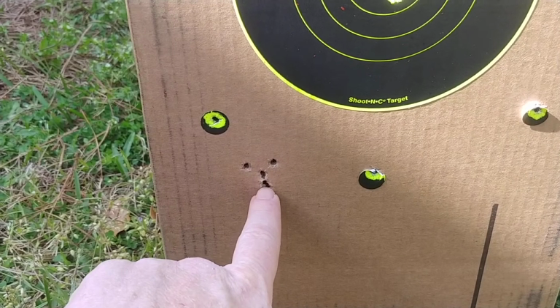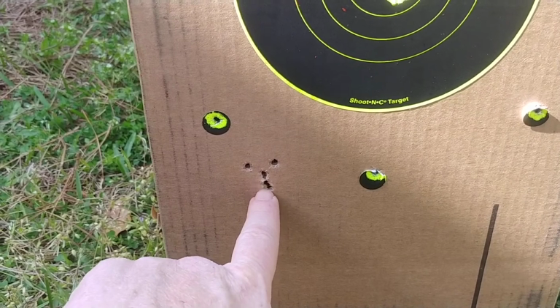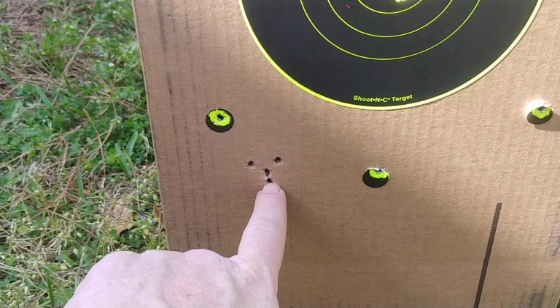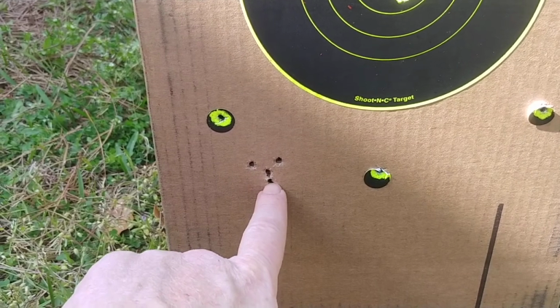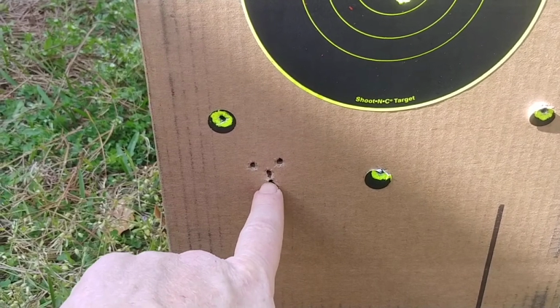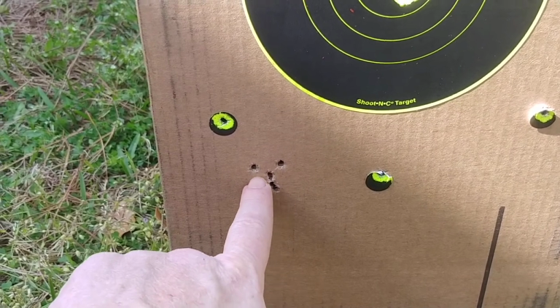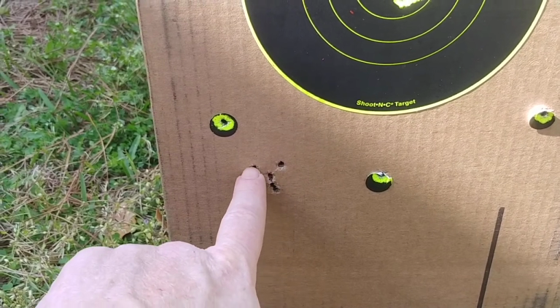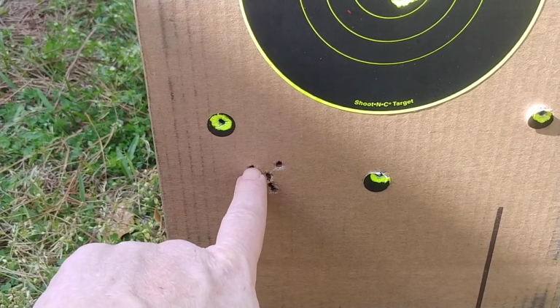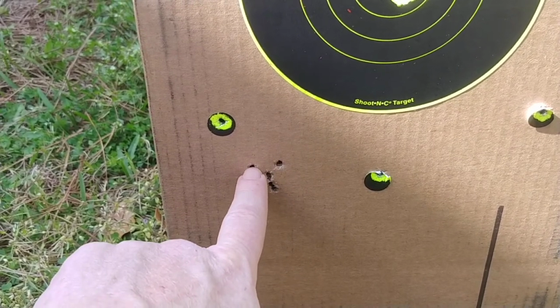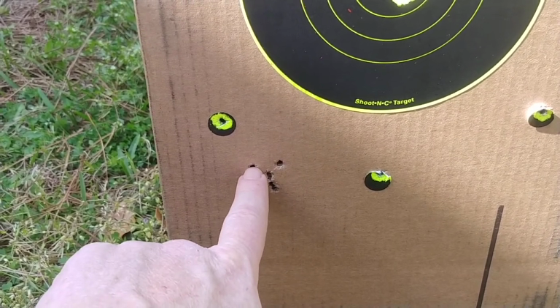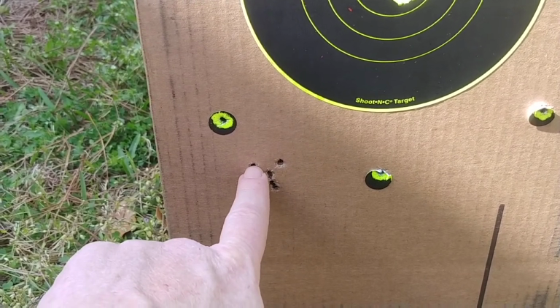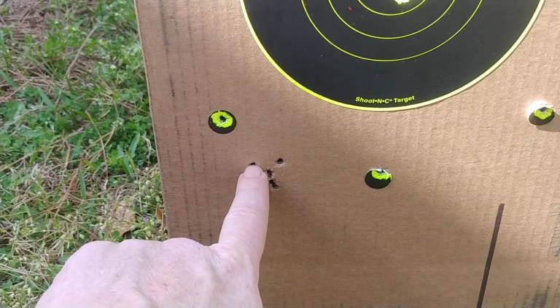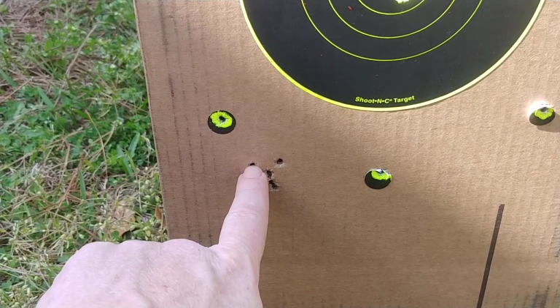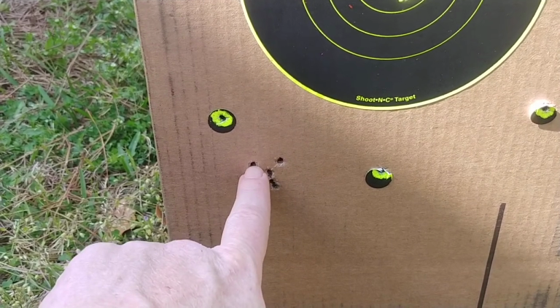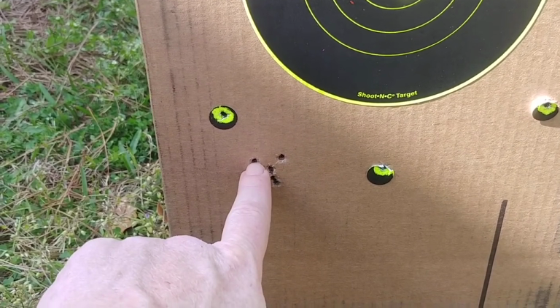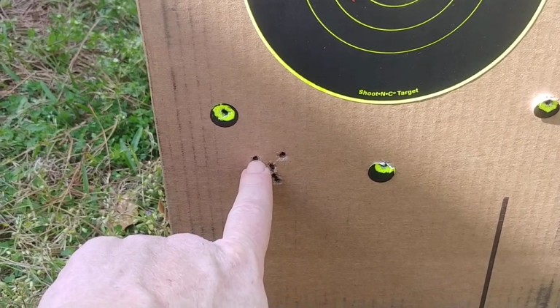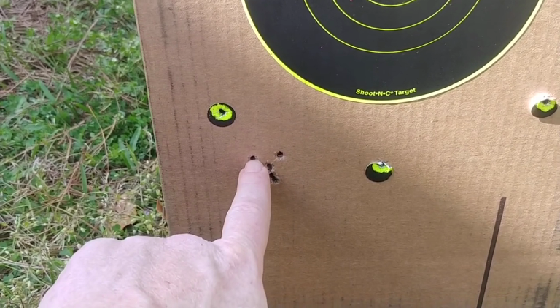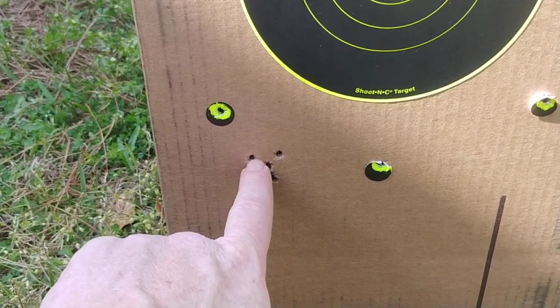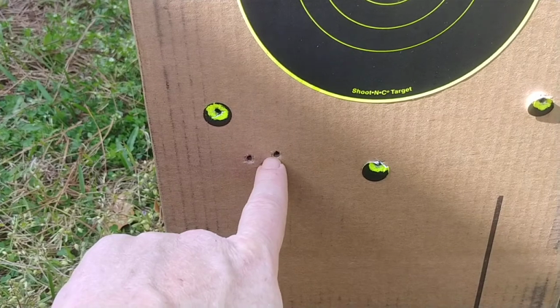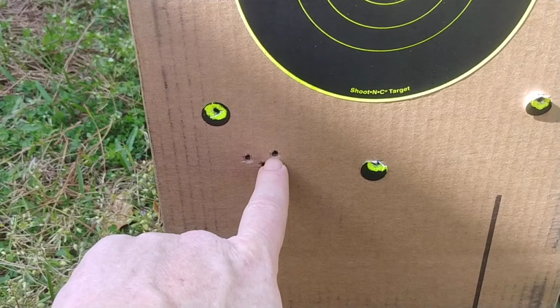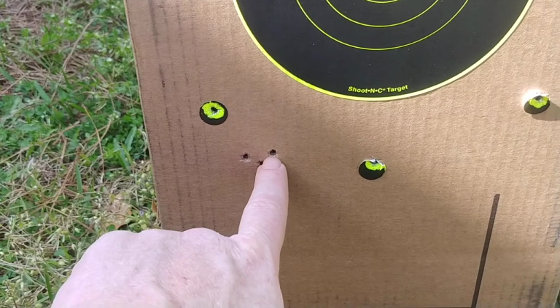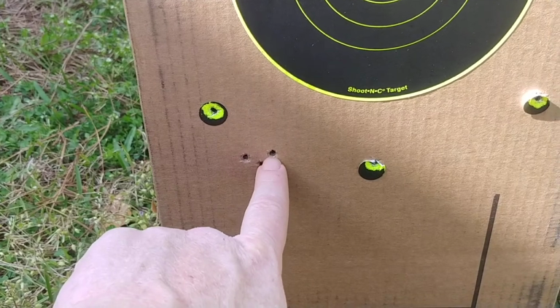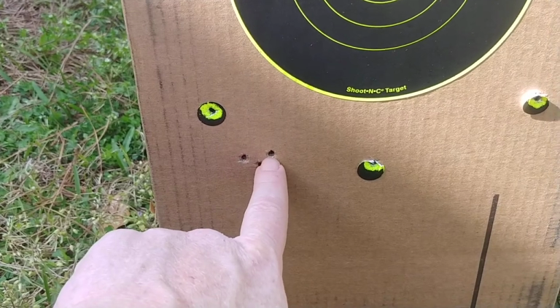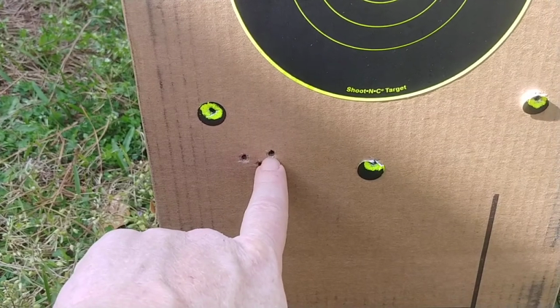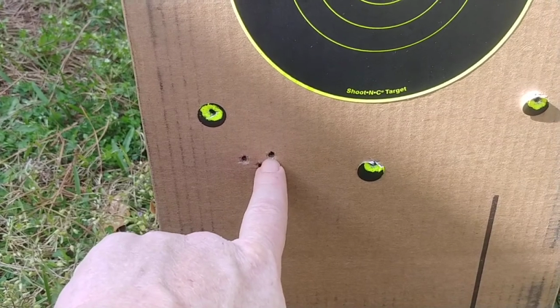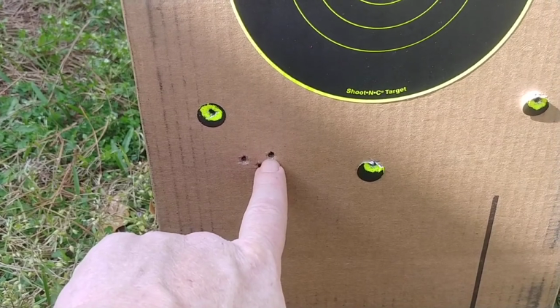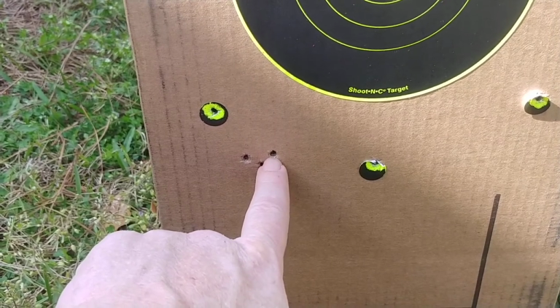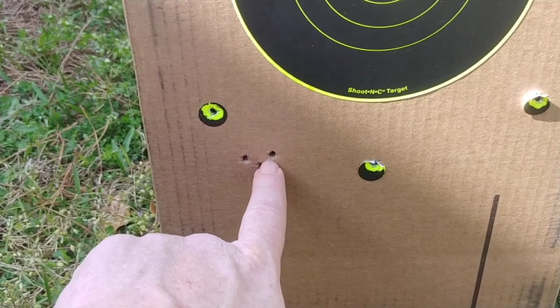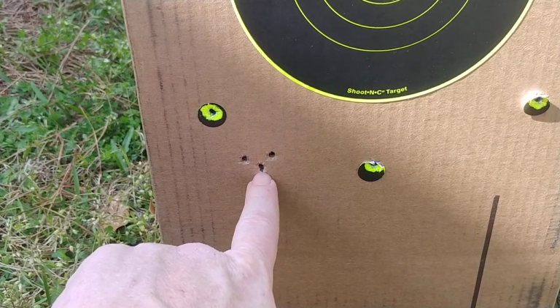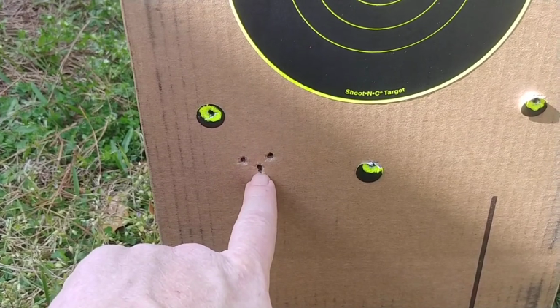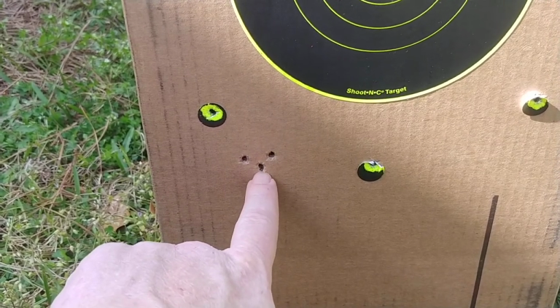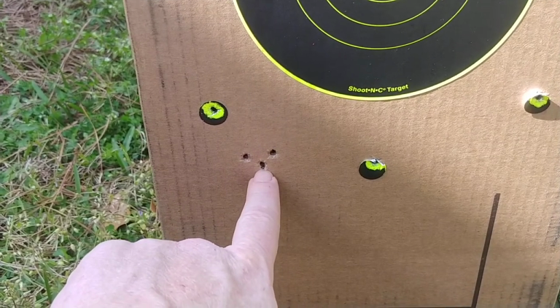Held the gun pretty tight. Adjusted the scope. Next shot hit here. Tried to pull it over to the right — hit here. Pulled down and left — hit here.